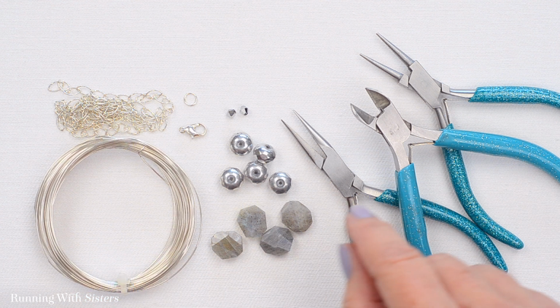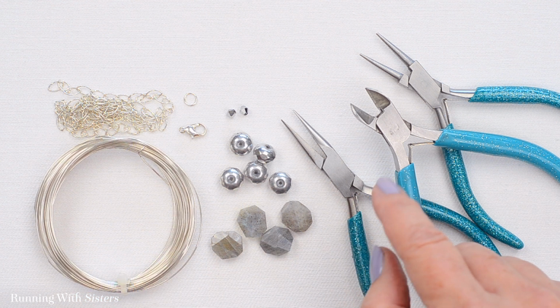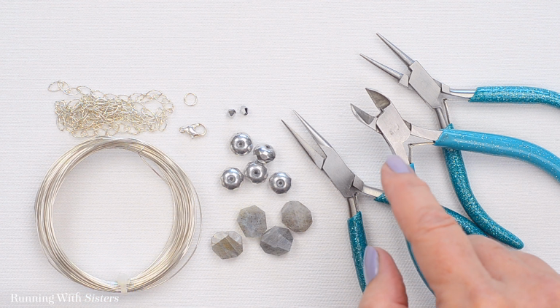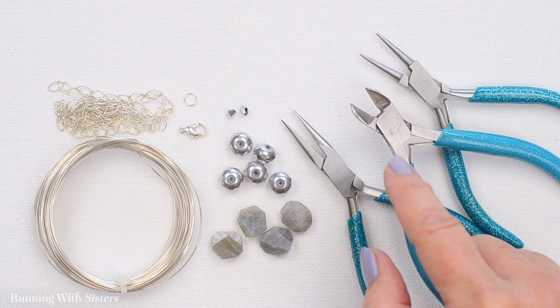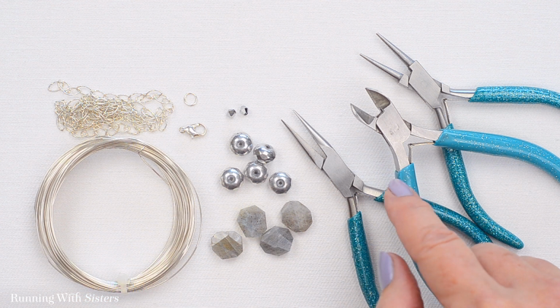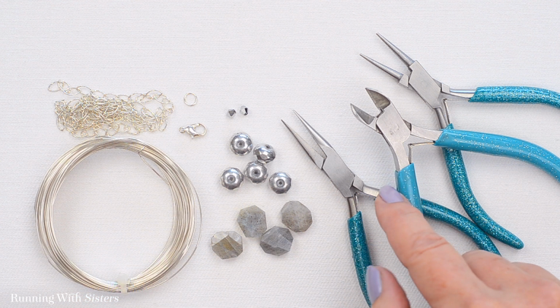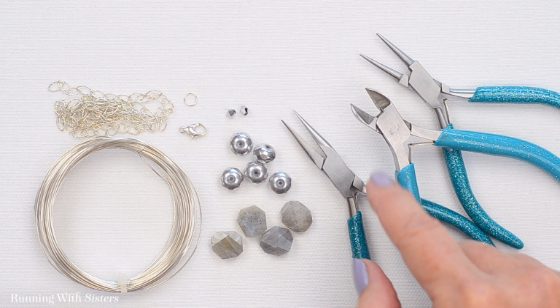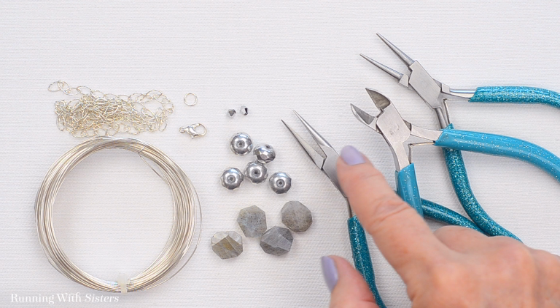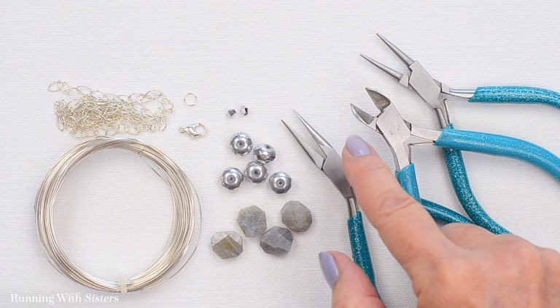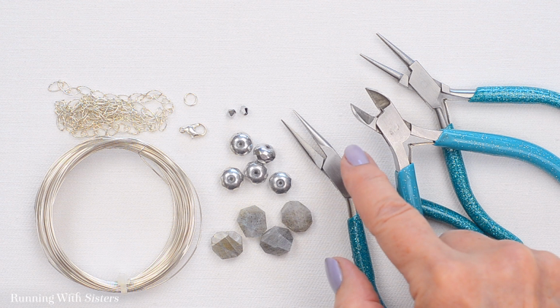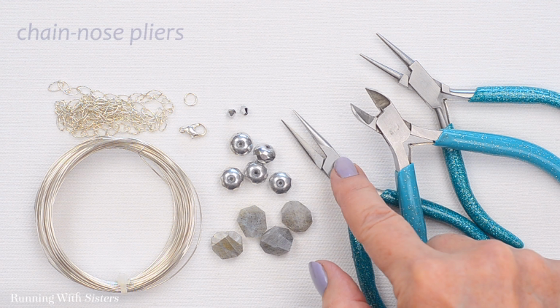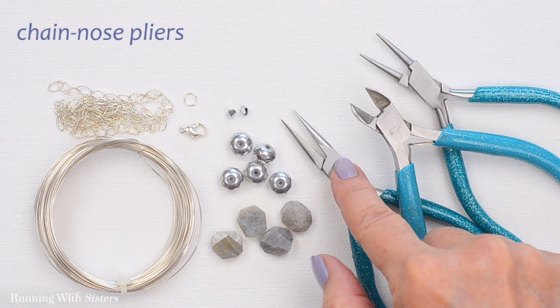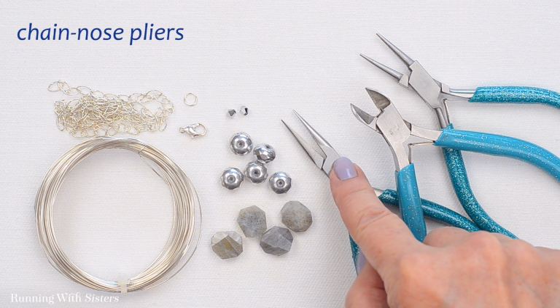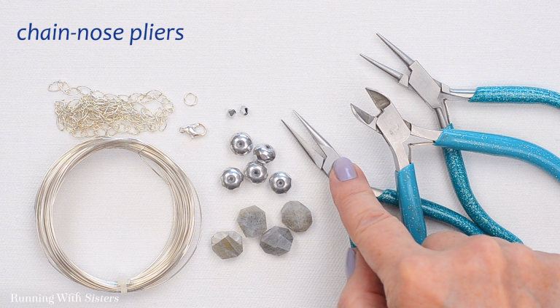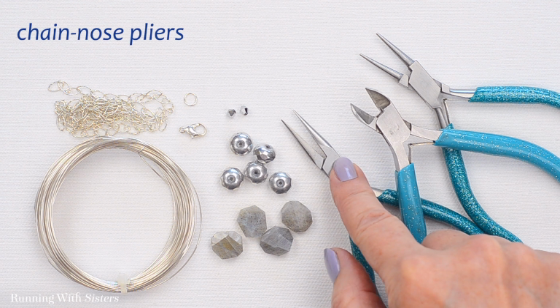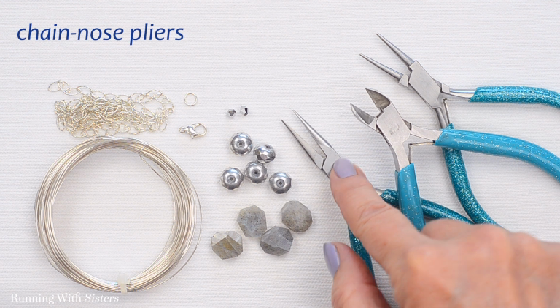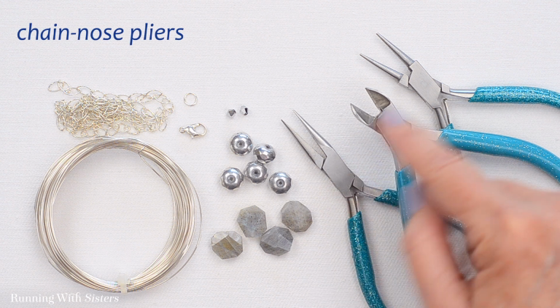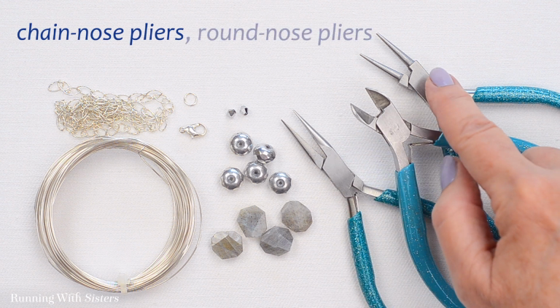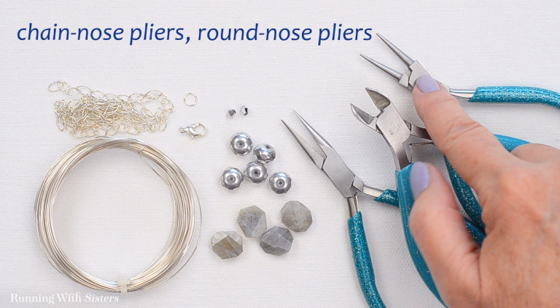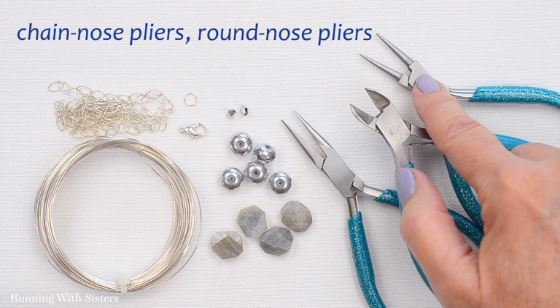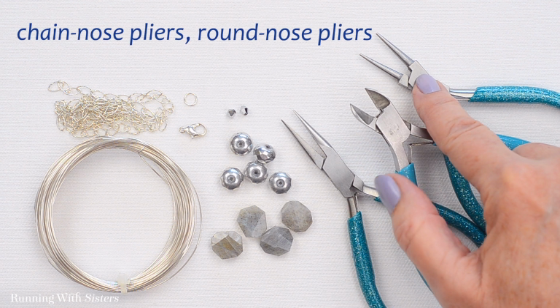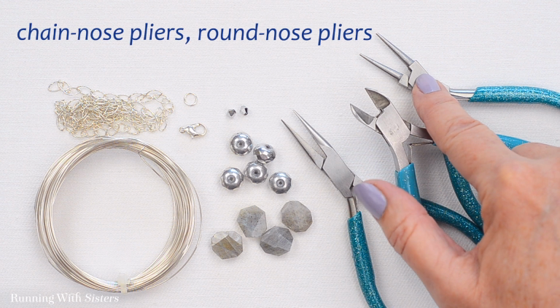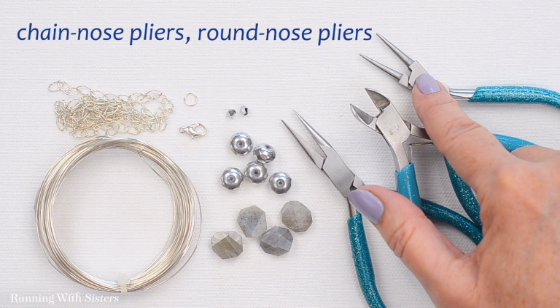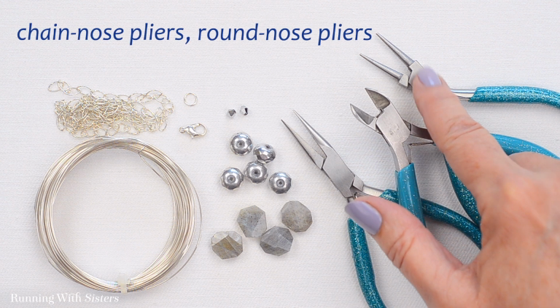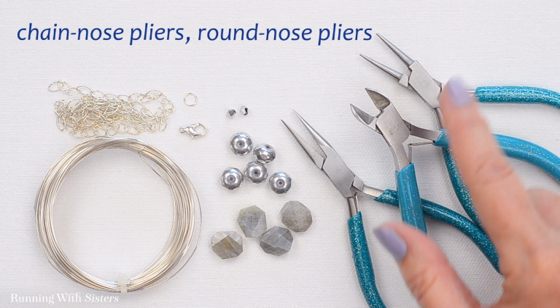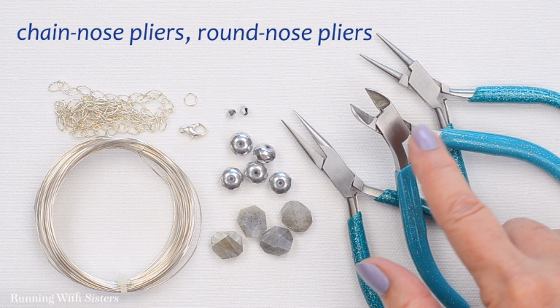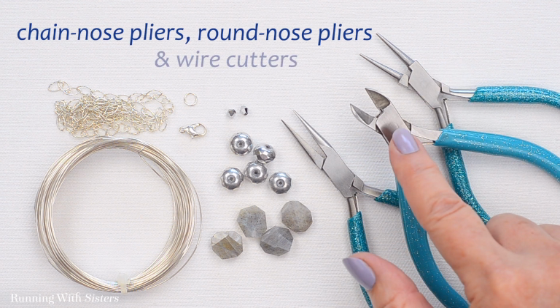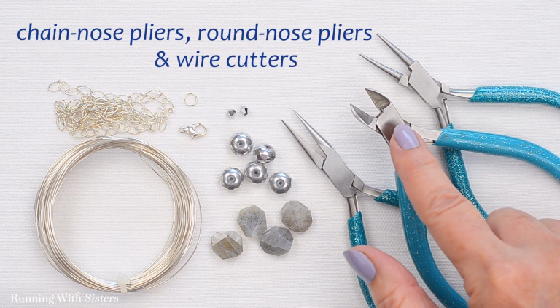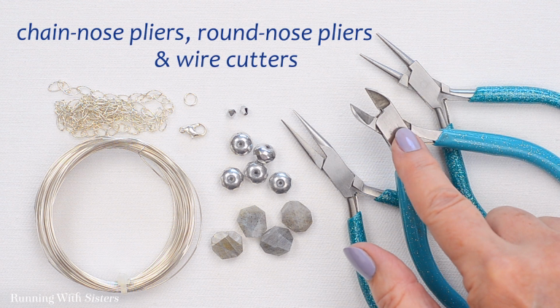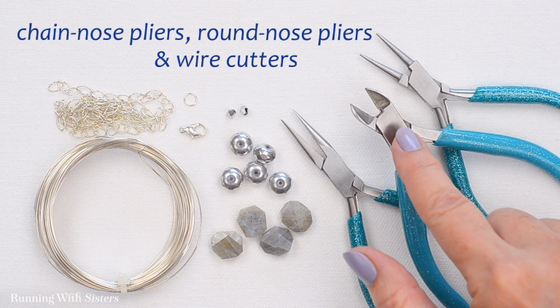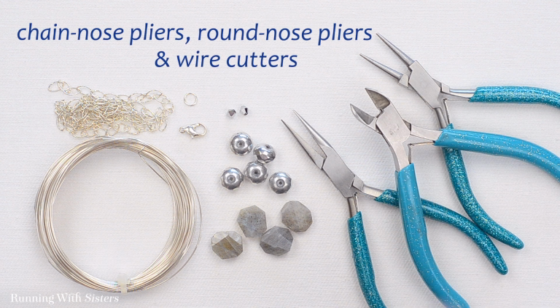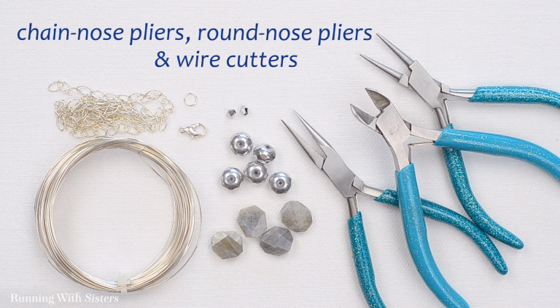For tools, we have chain nose pliers, we have round nose pliers, and we have wire cutters.